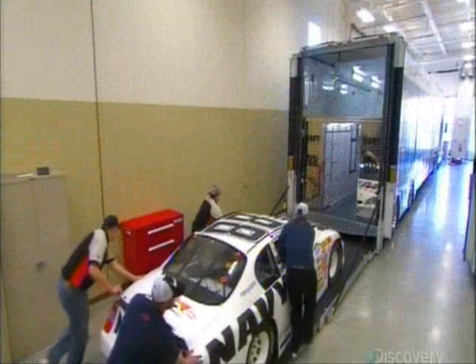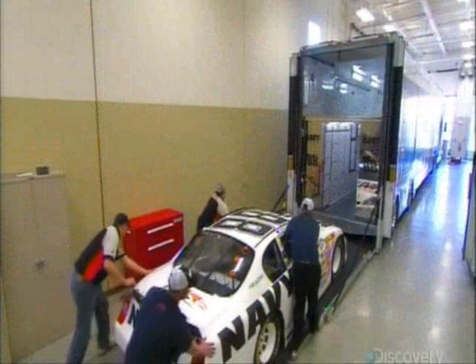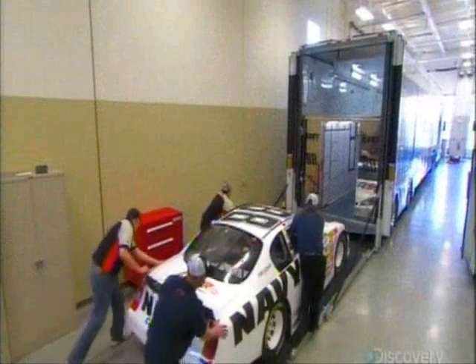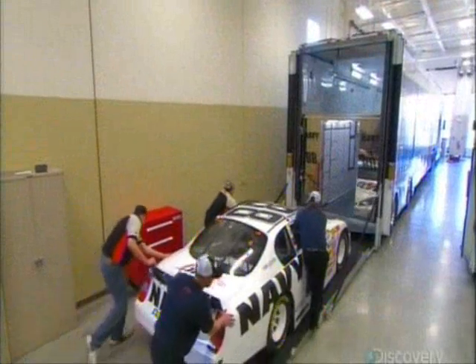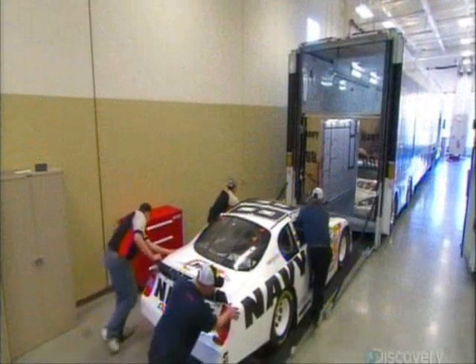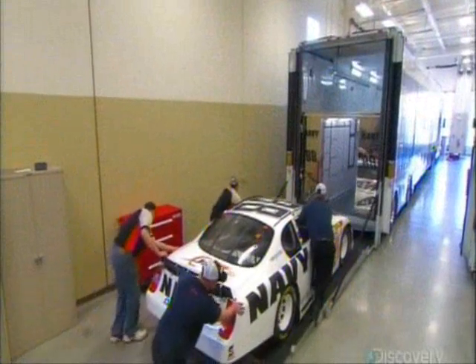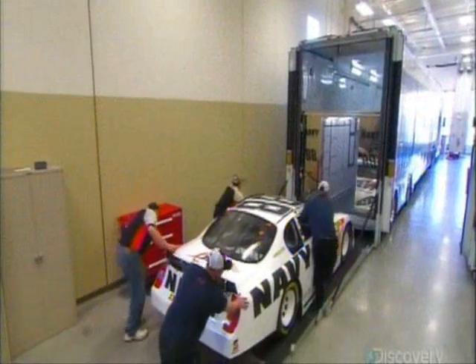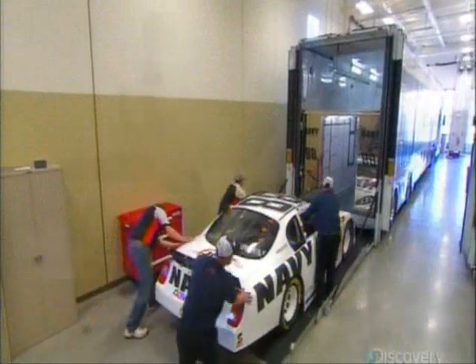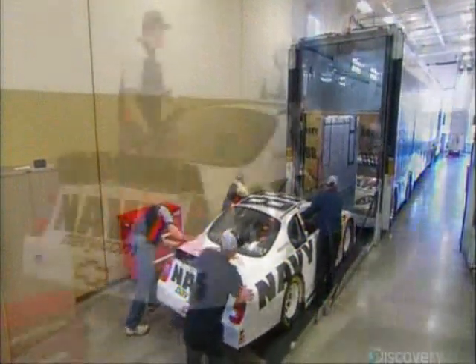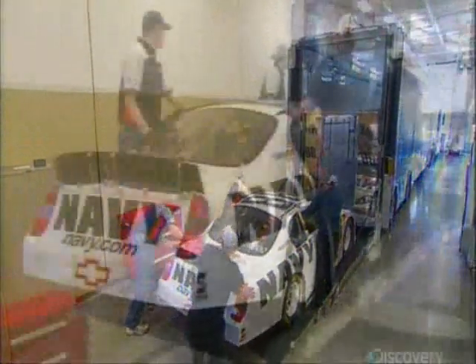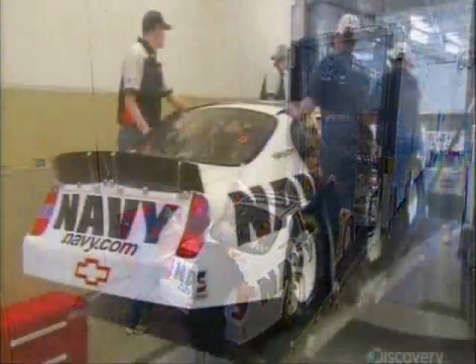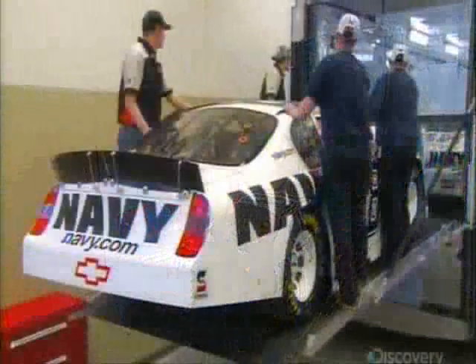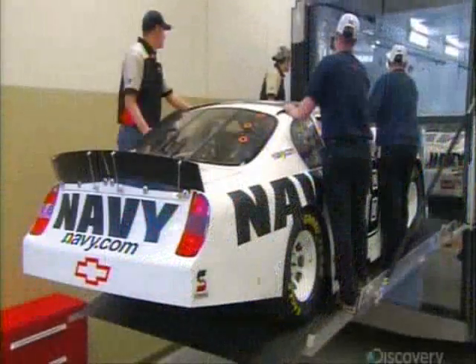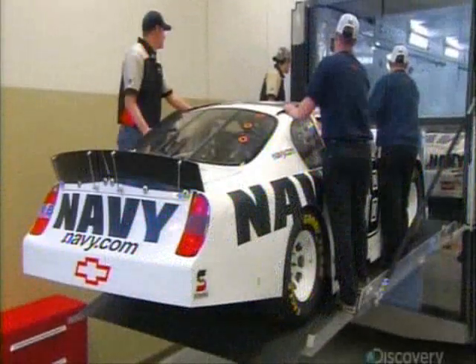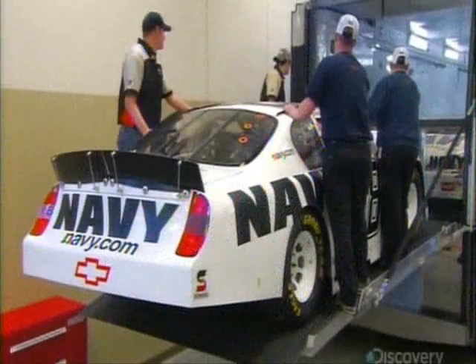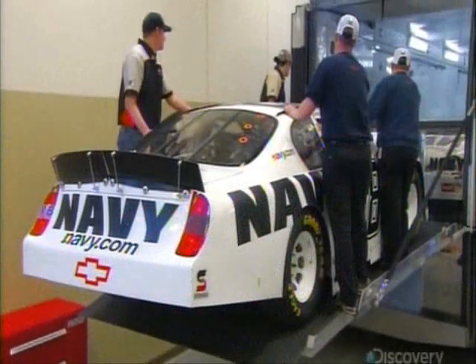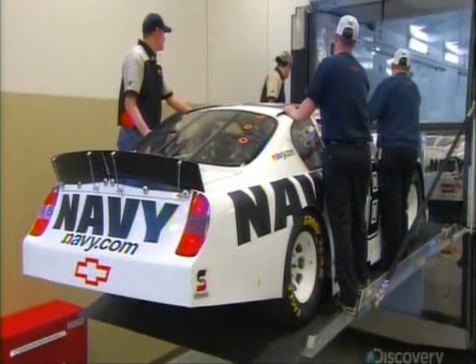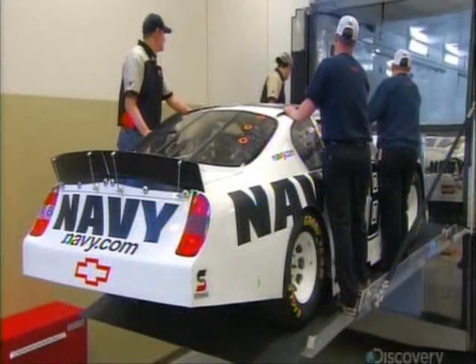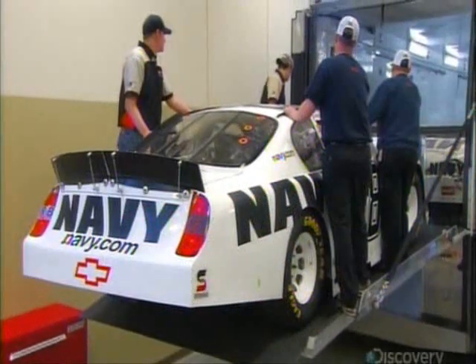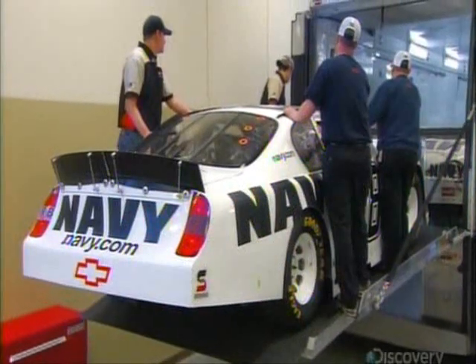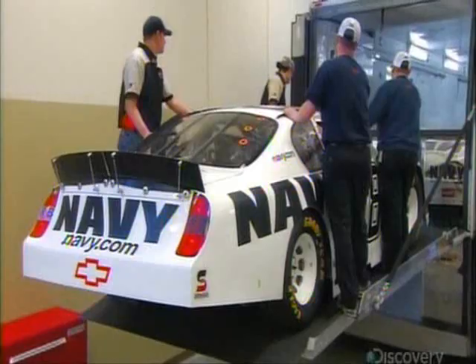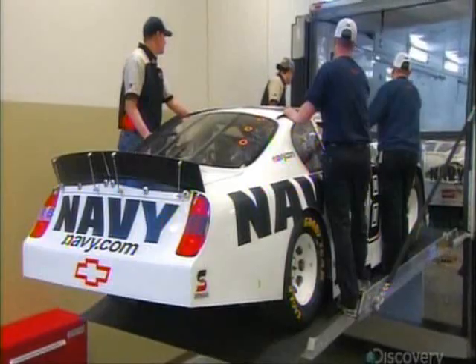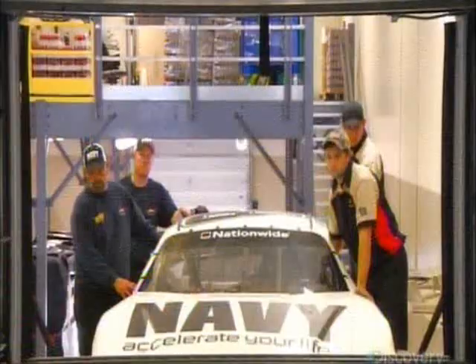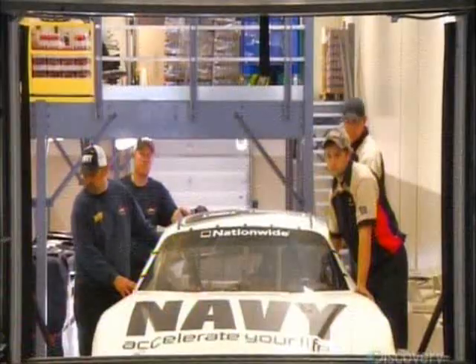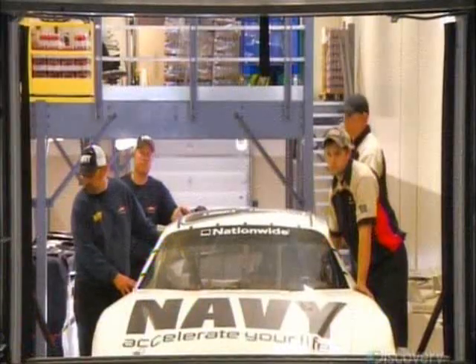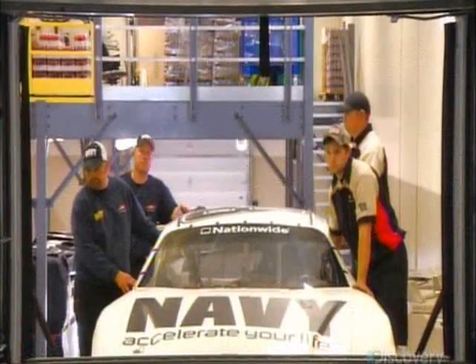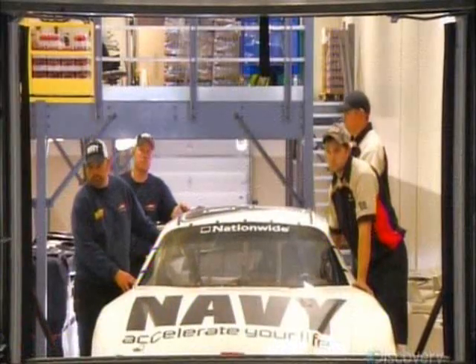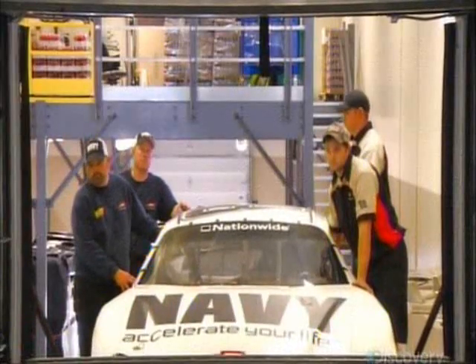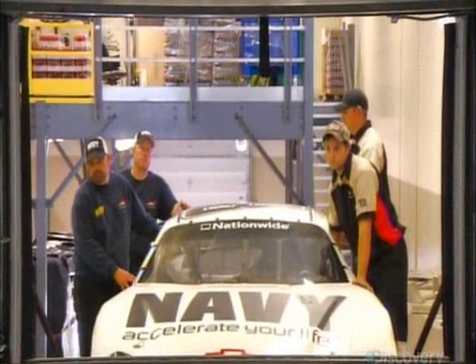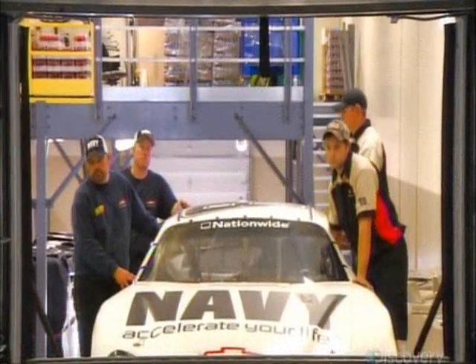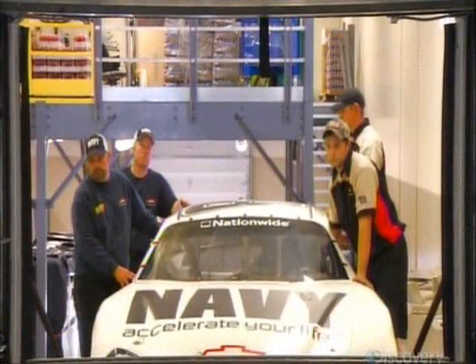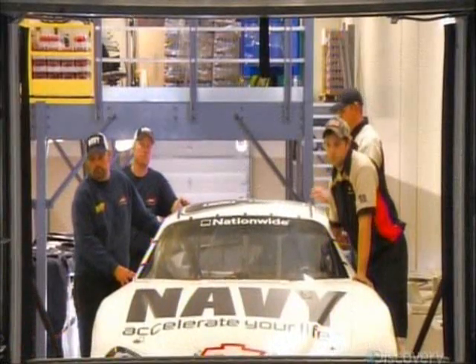A NASCAR stock car weighs in at more than 1,500 kilograms. It travels to the track in the top deck of a trailer, which keeps the bottom level clear as a workspace for the driver's mechanical crew.